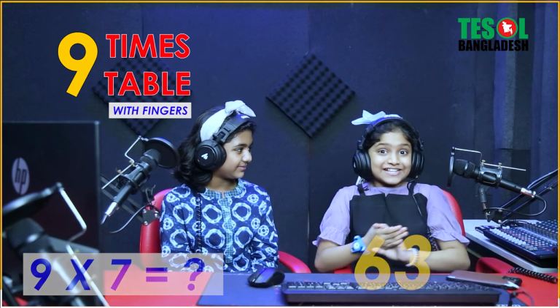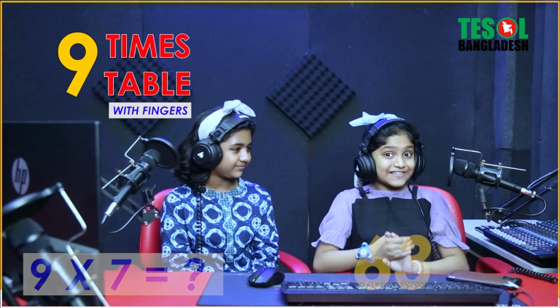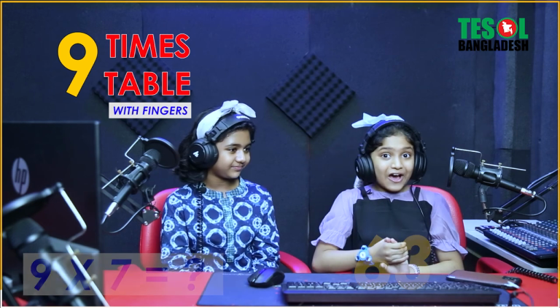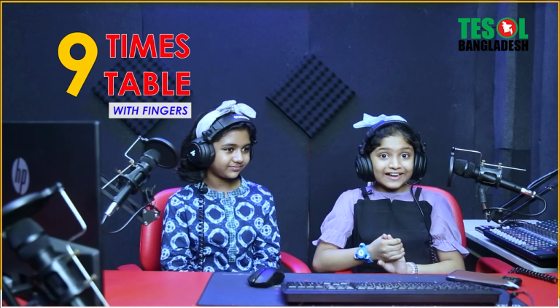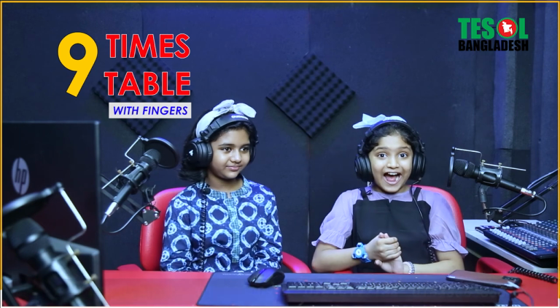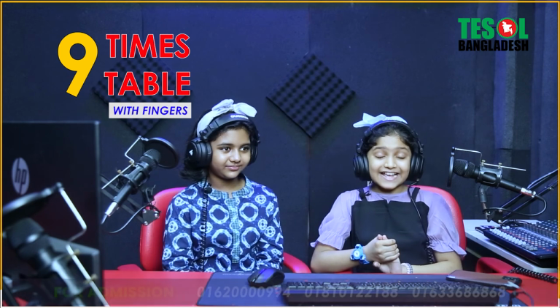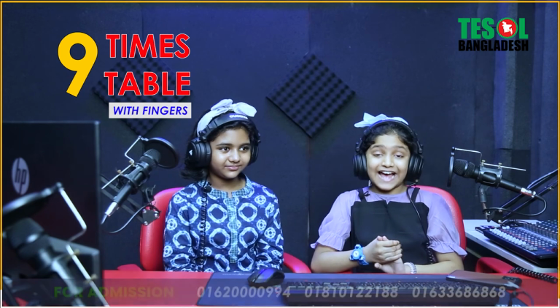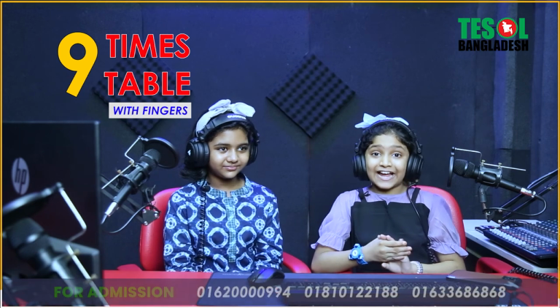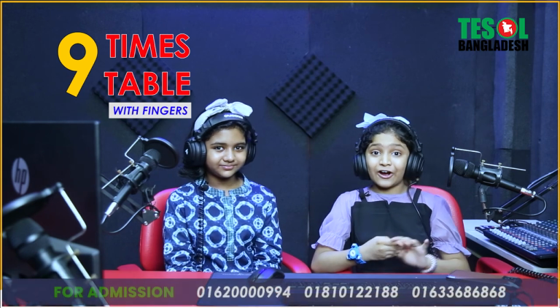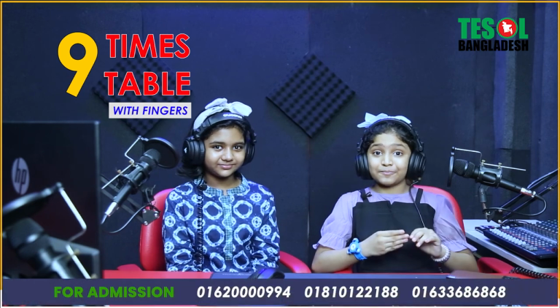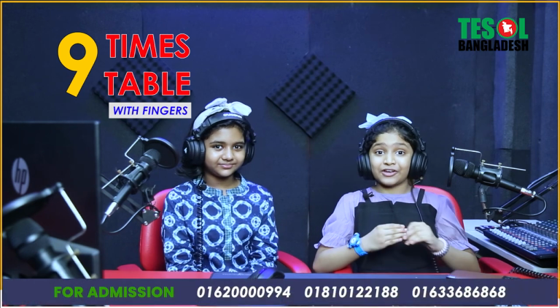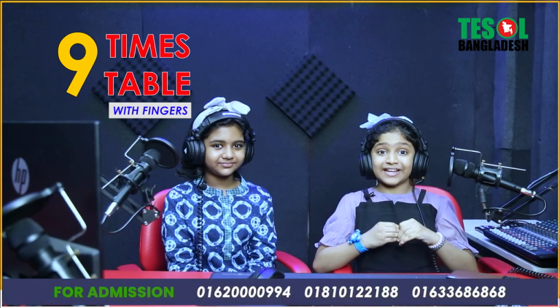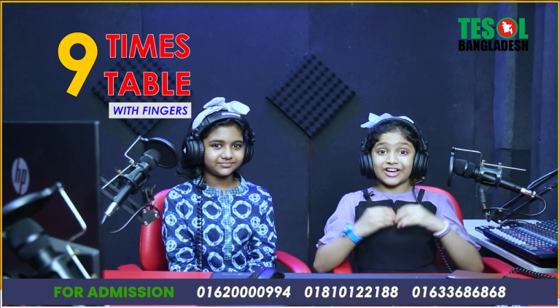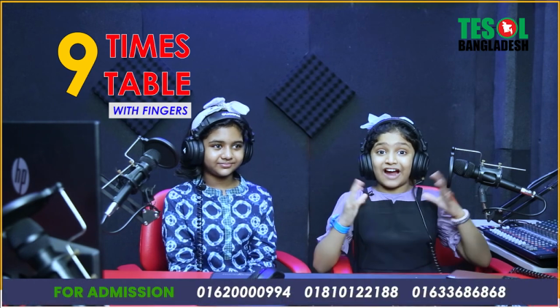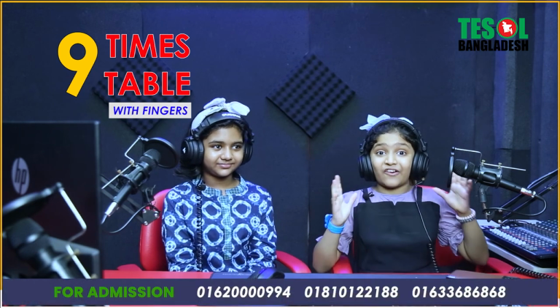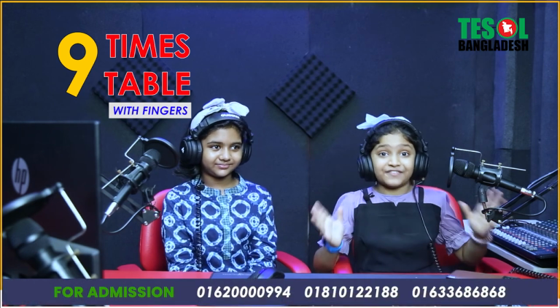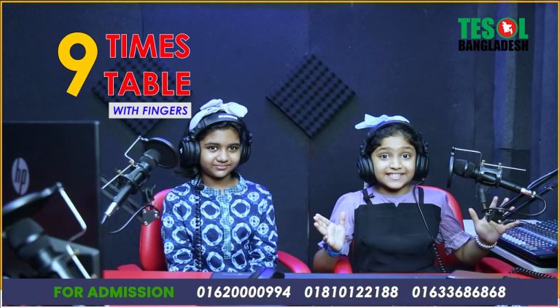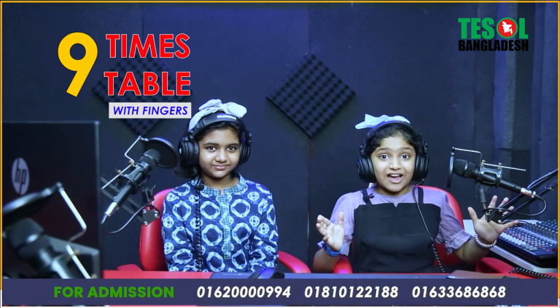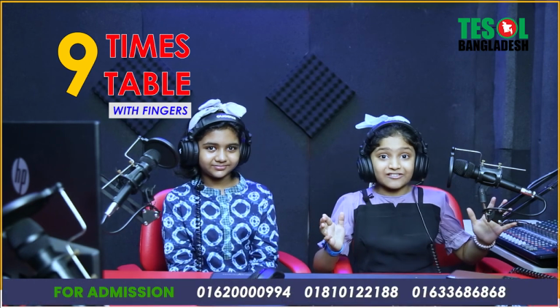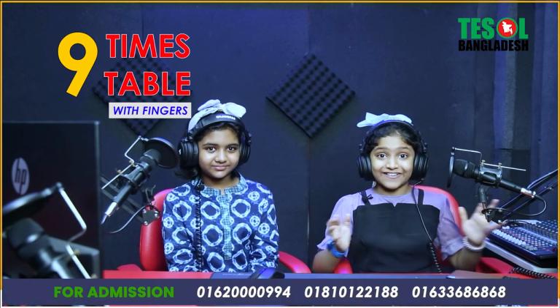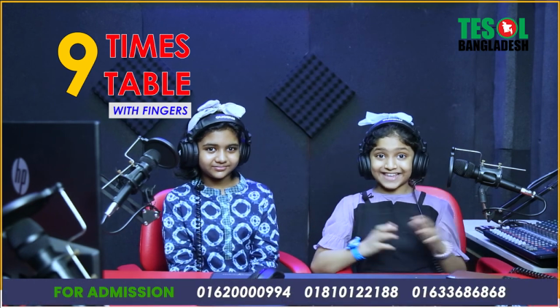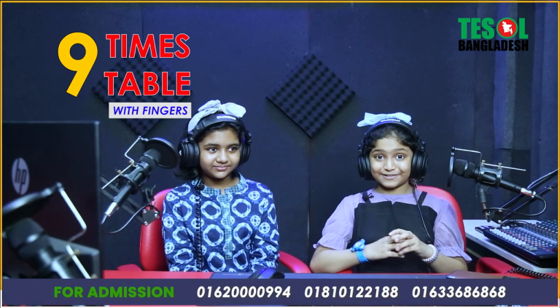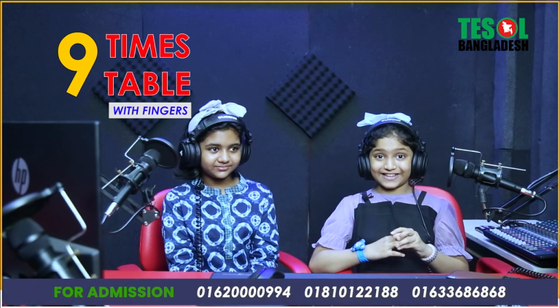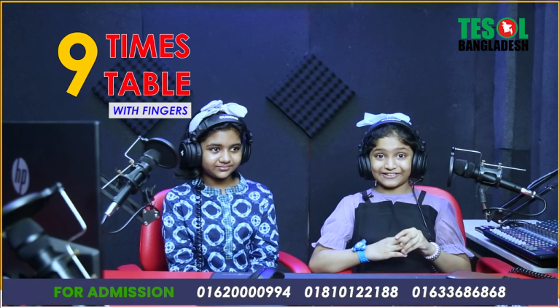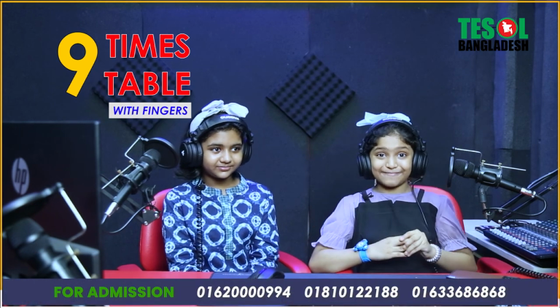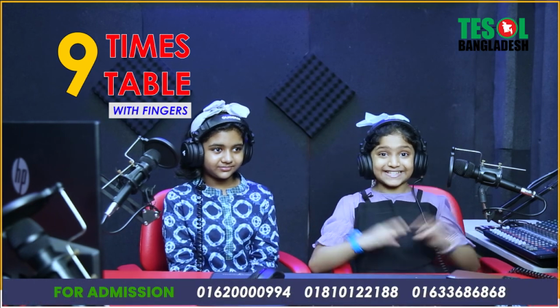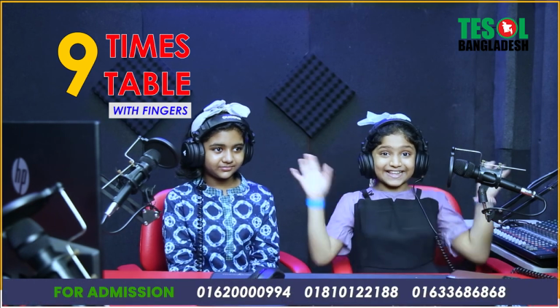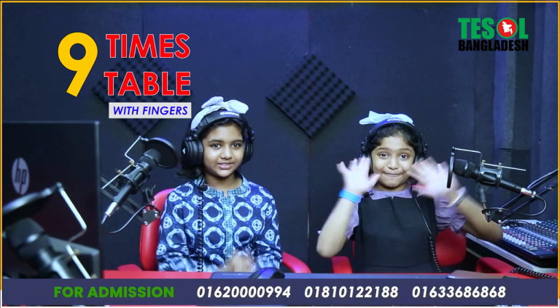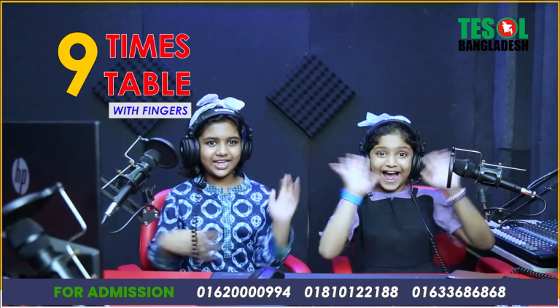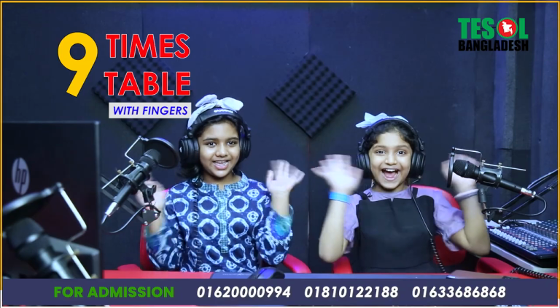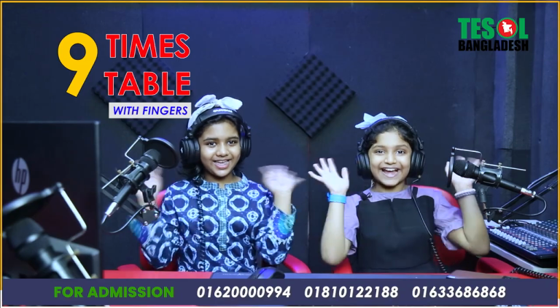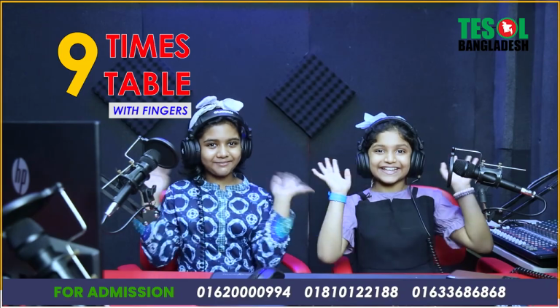So guys, I hope you enjoyed our video. Now it's time to say goodbye. Bye!